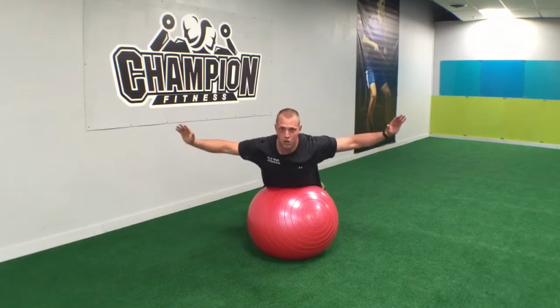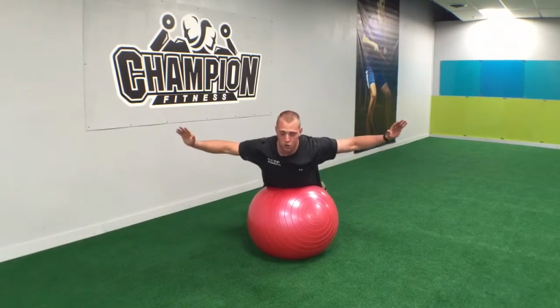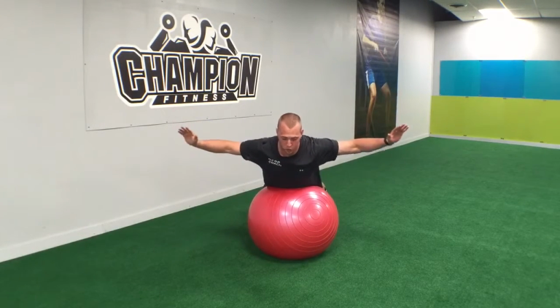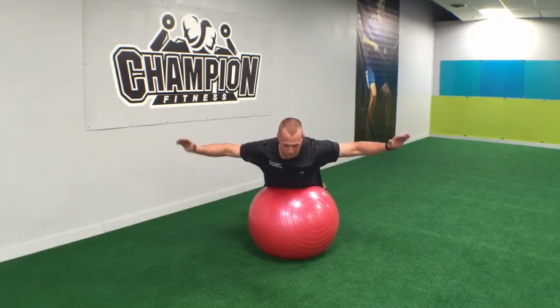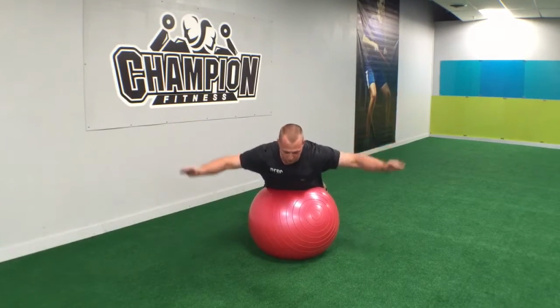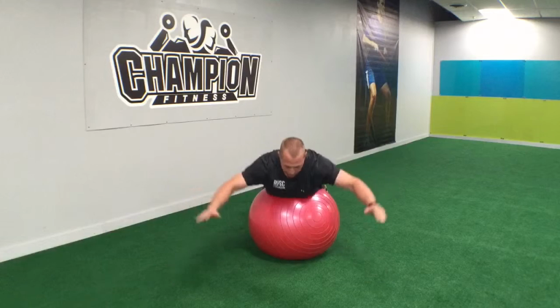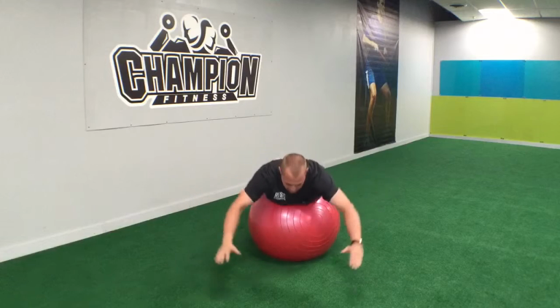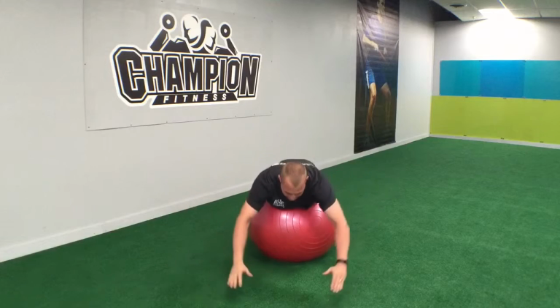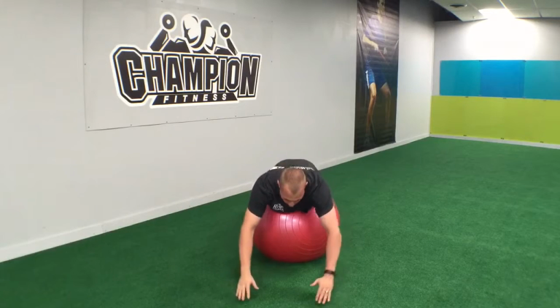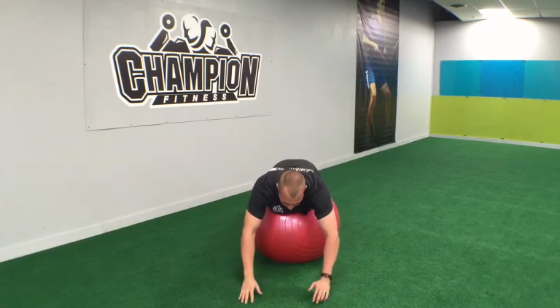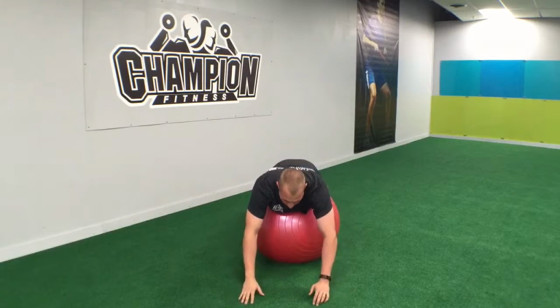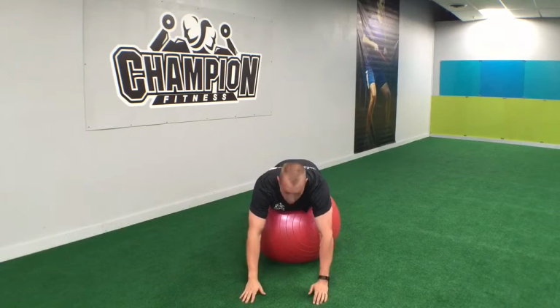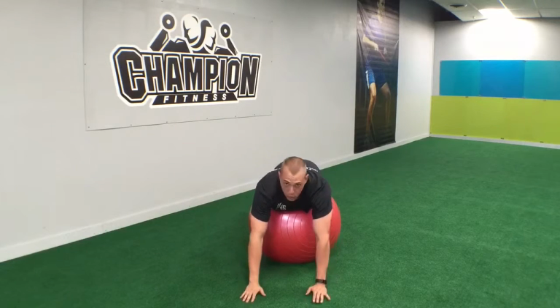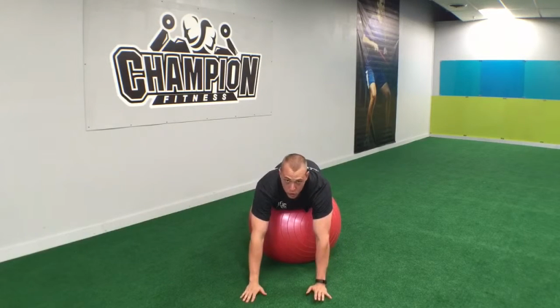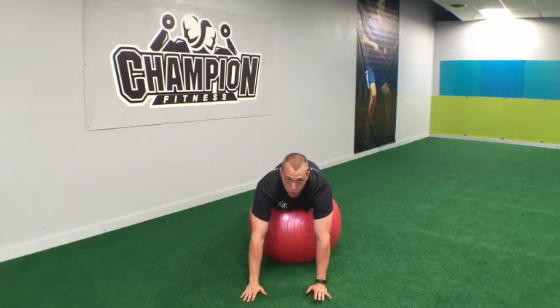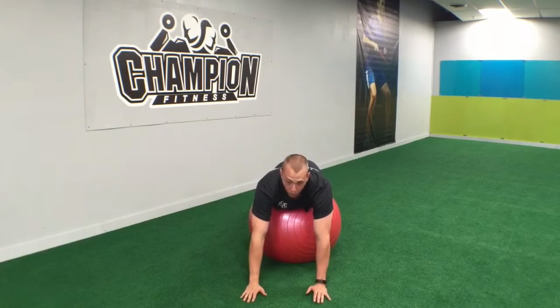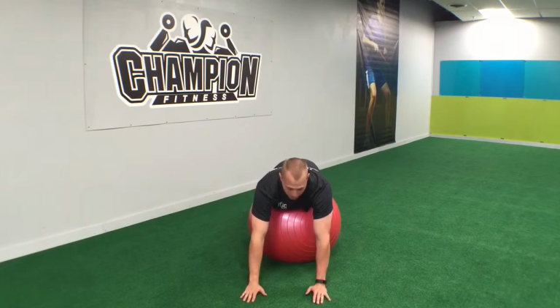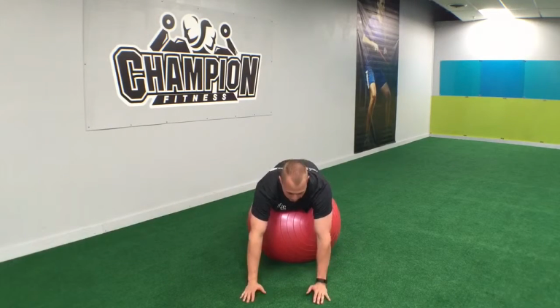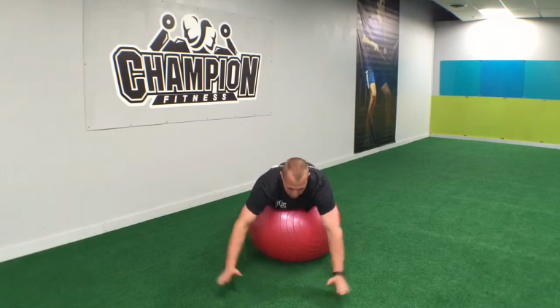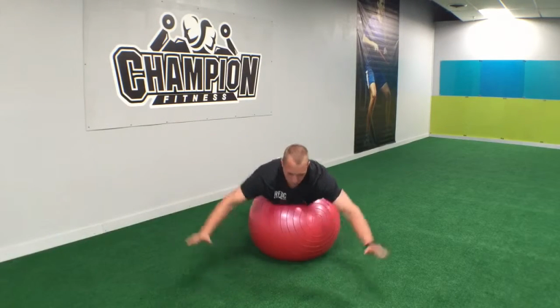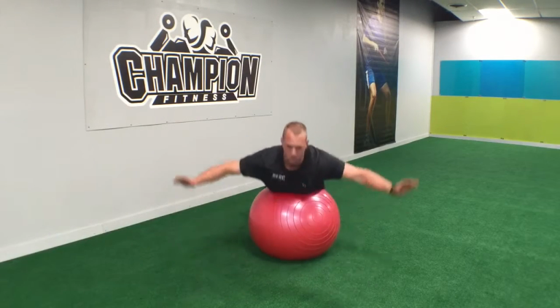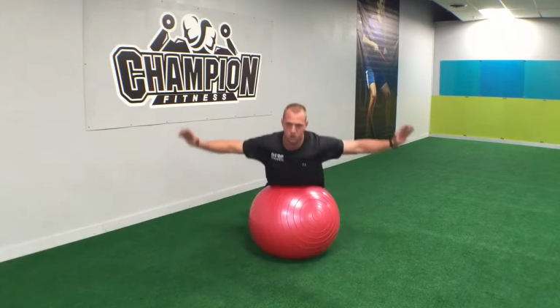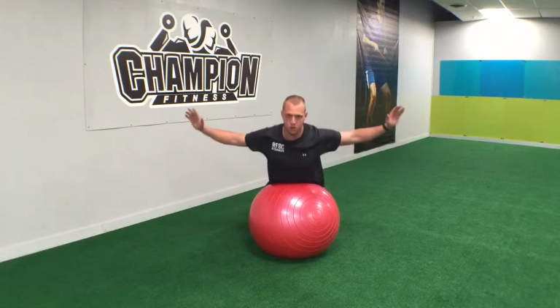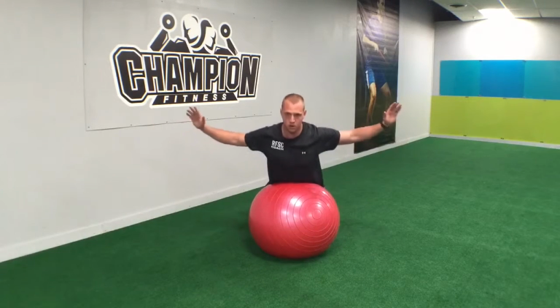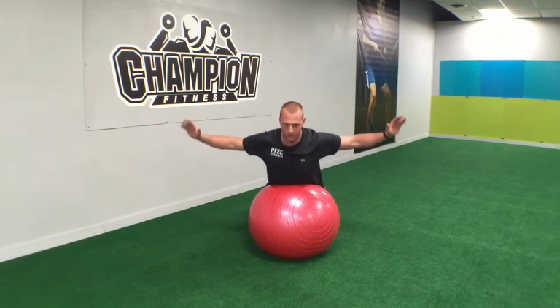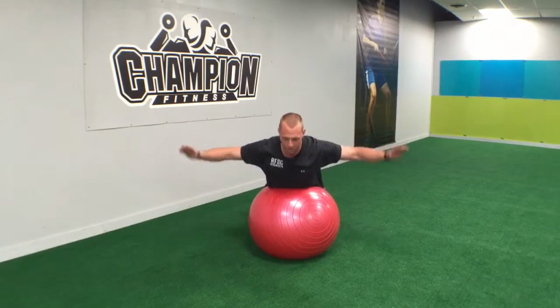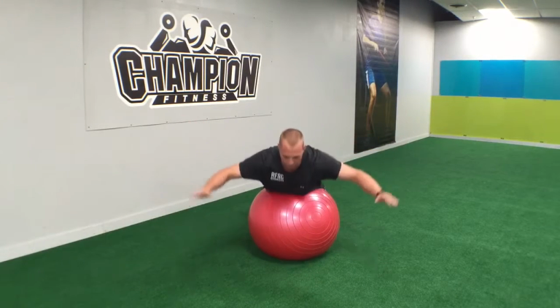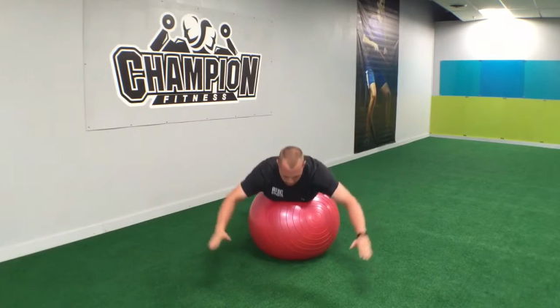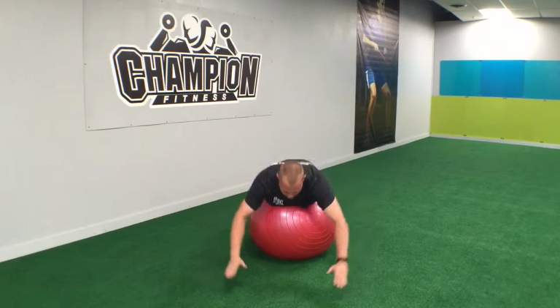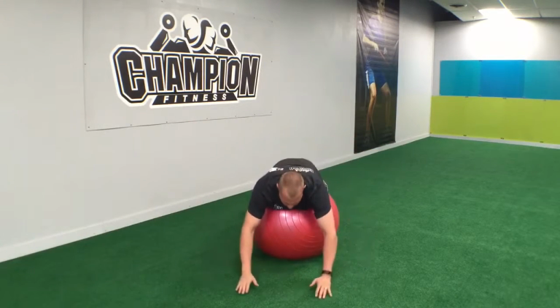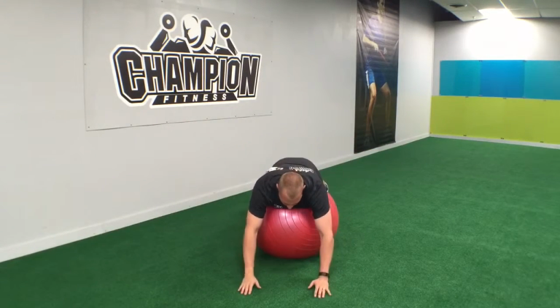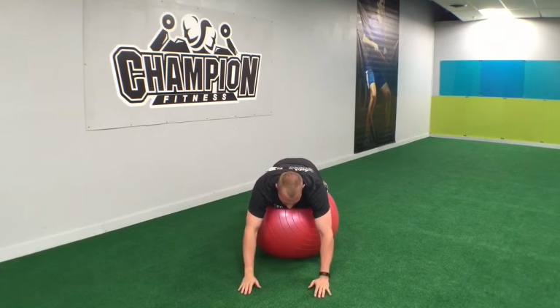You should be feeling this in your lumbar, which is your lower back. And come up, alright?